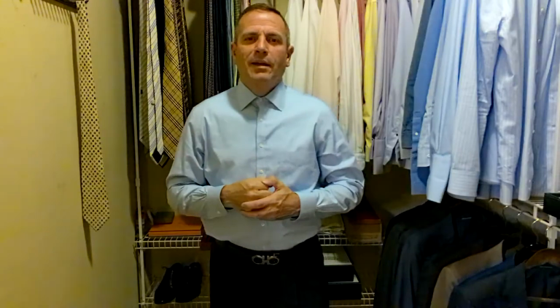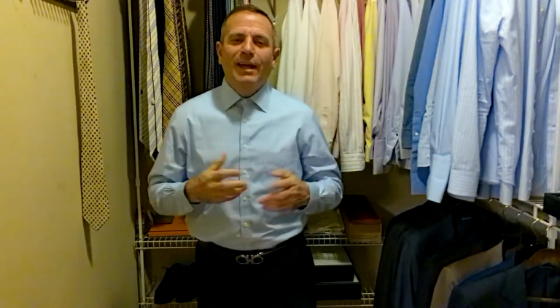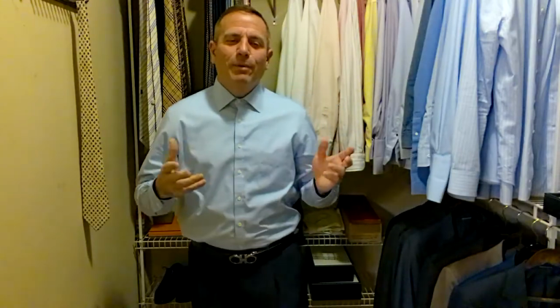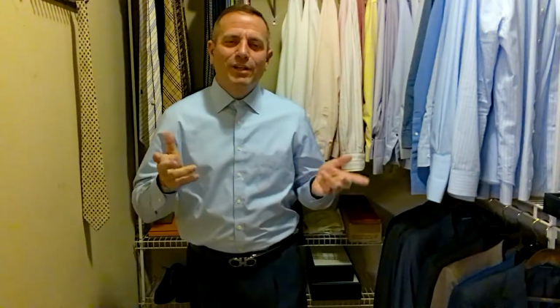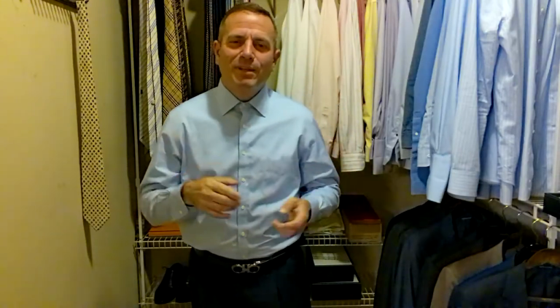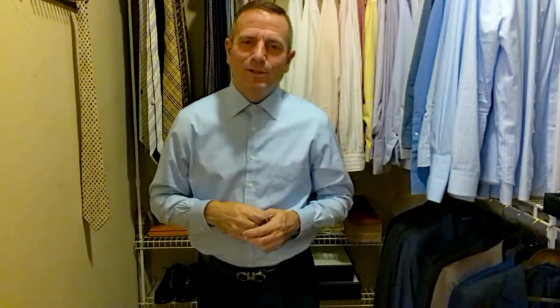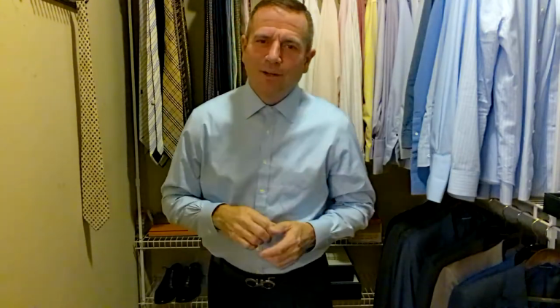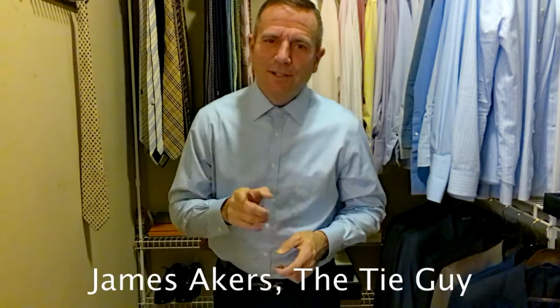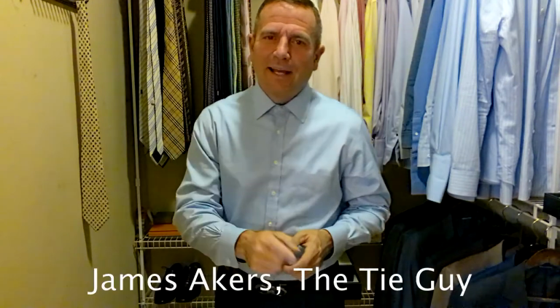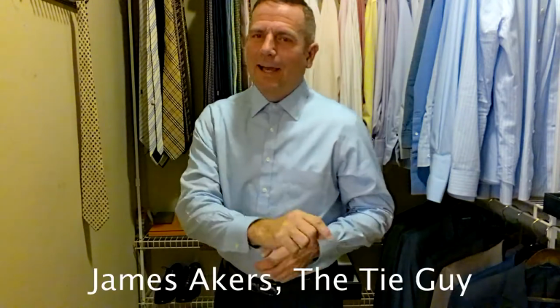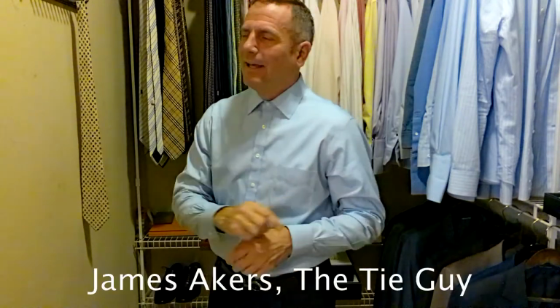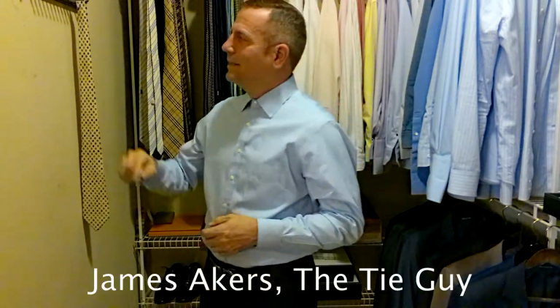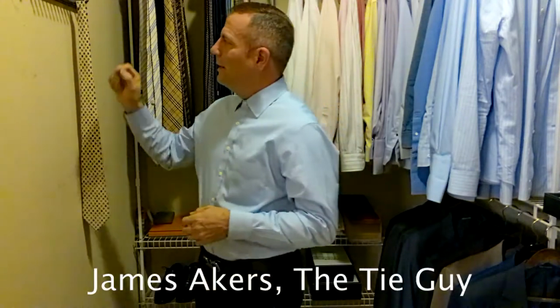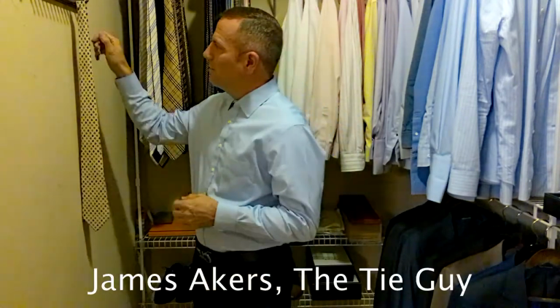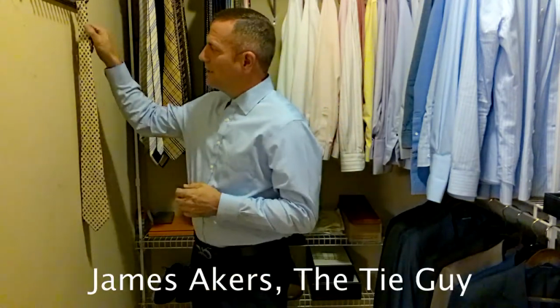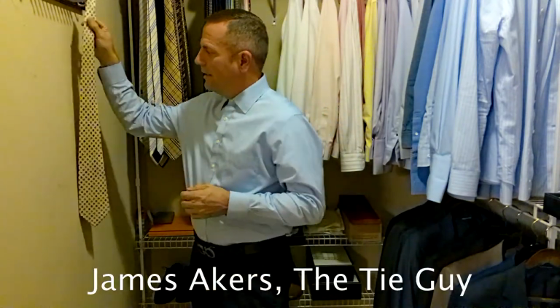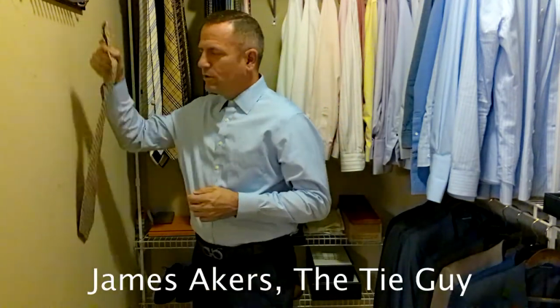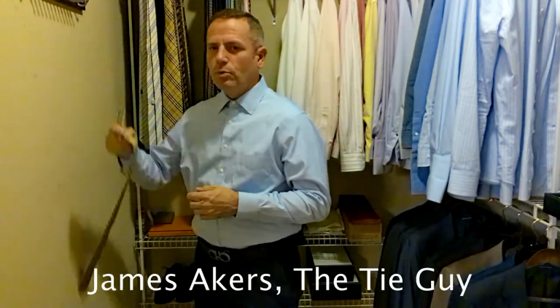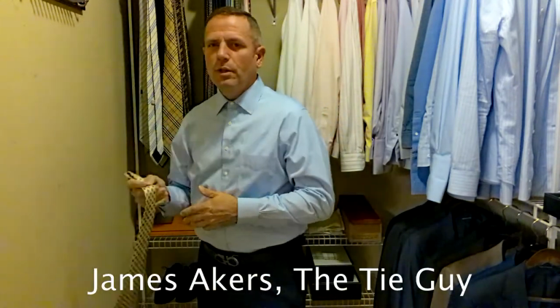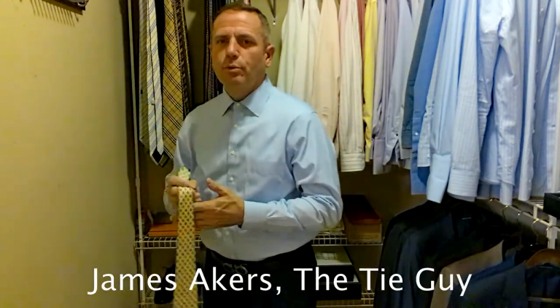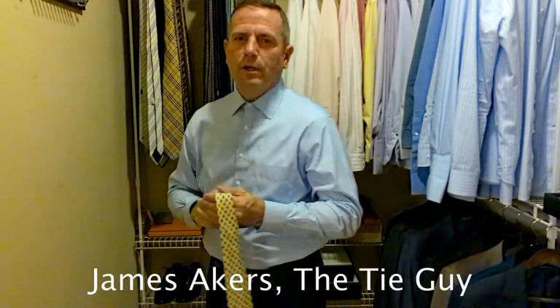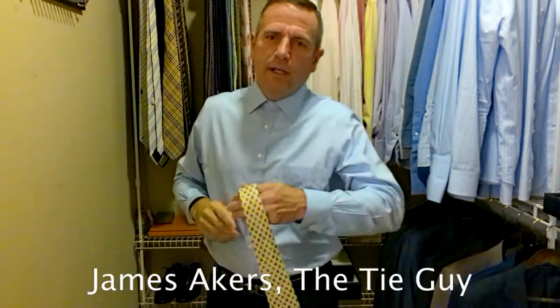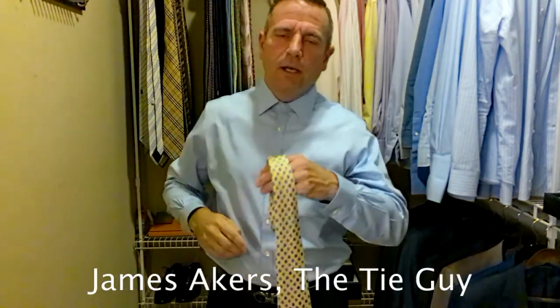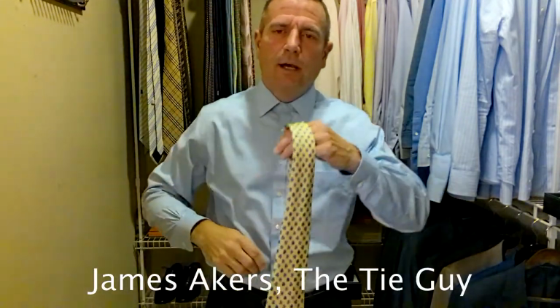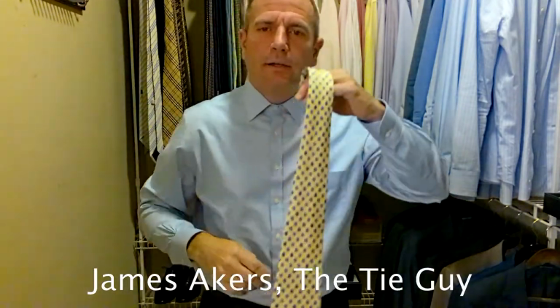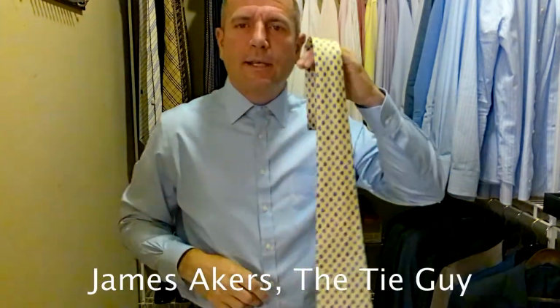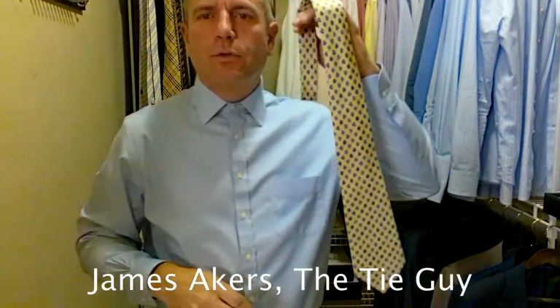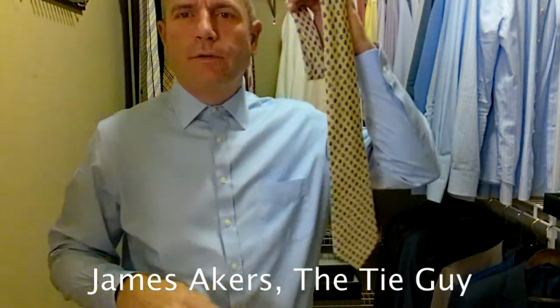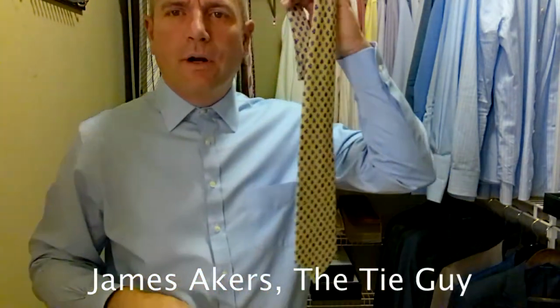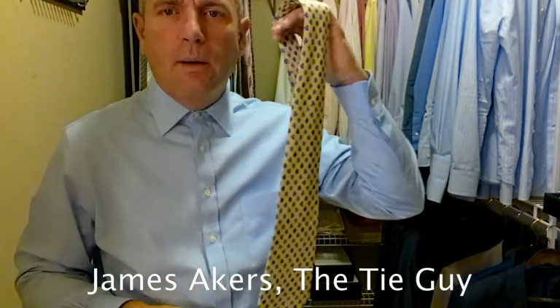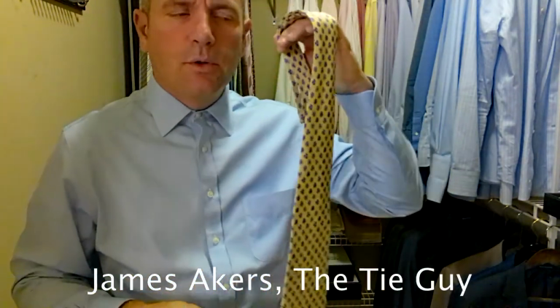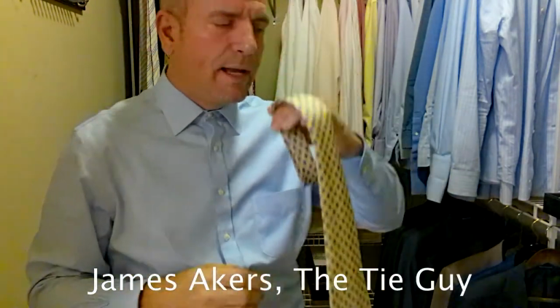Hey everybody, James Akers here, the Tie Guy. Today we're going to be tying this really pretty Salvatore Ferragamo tie.